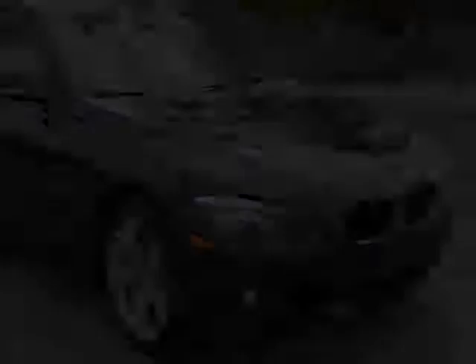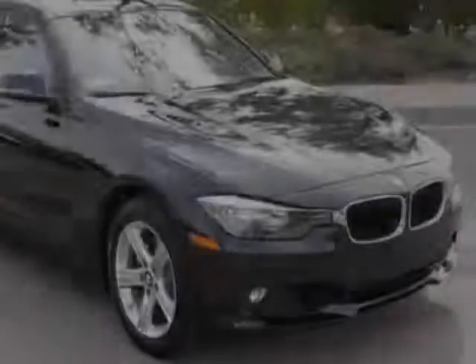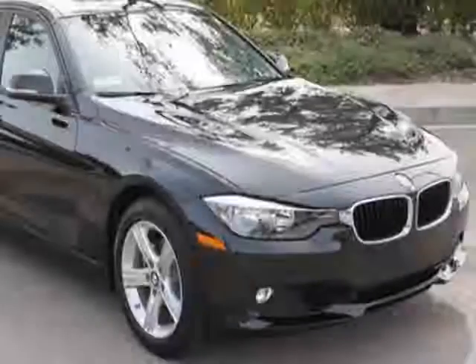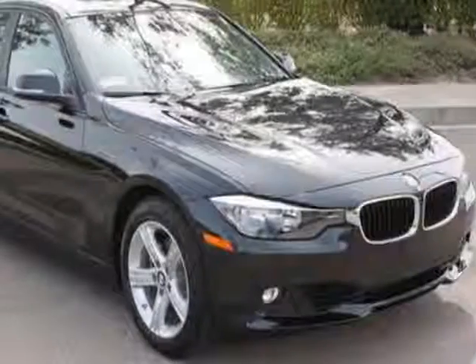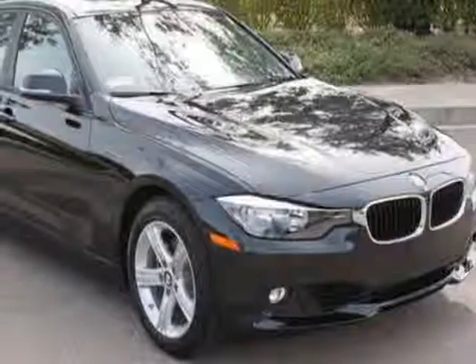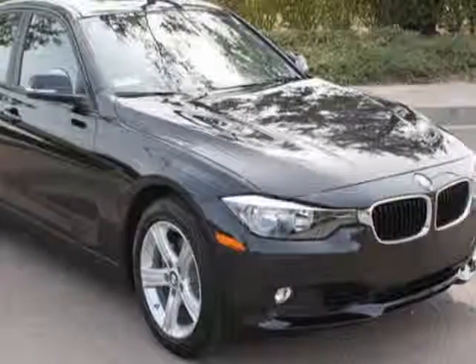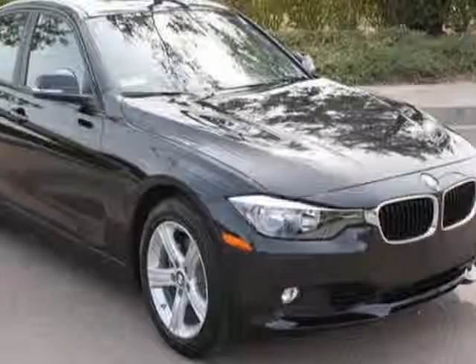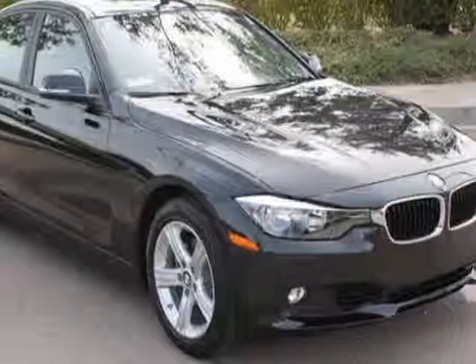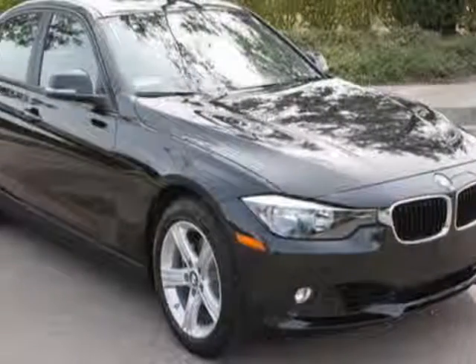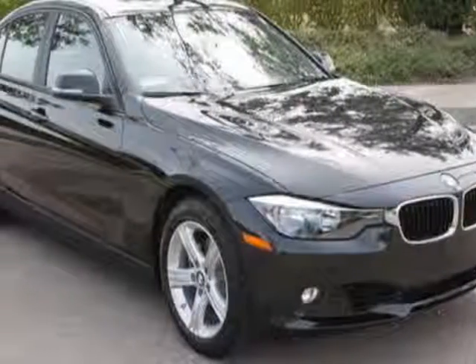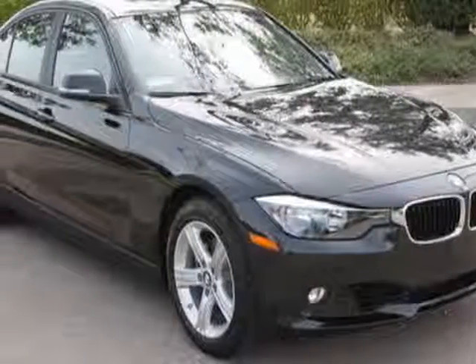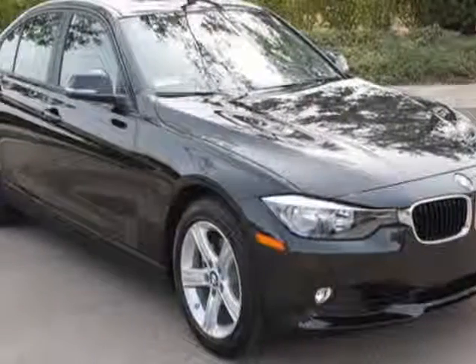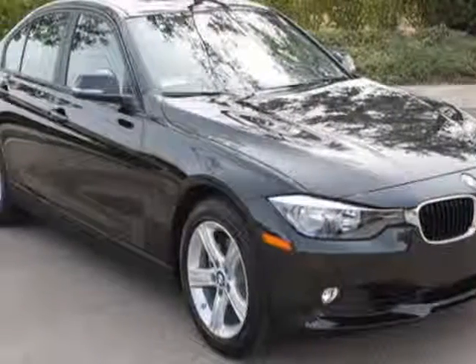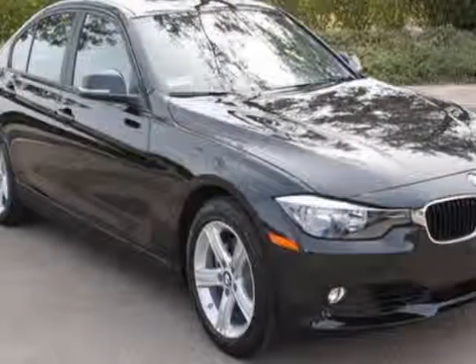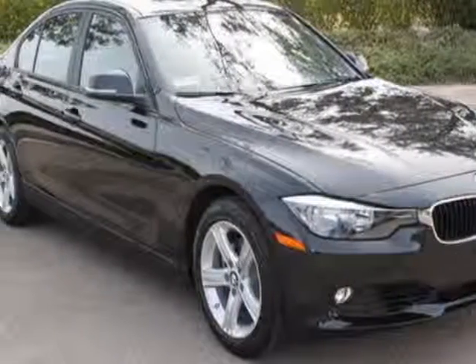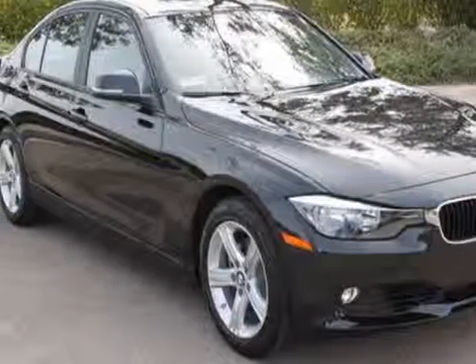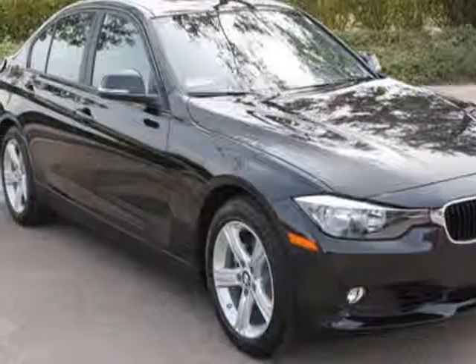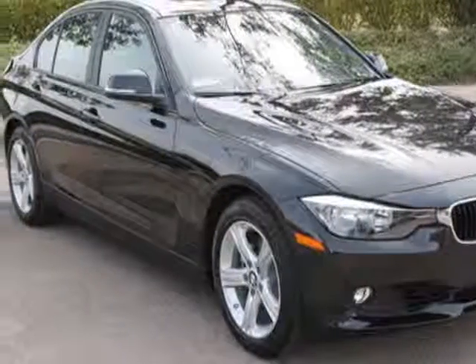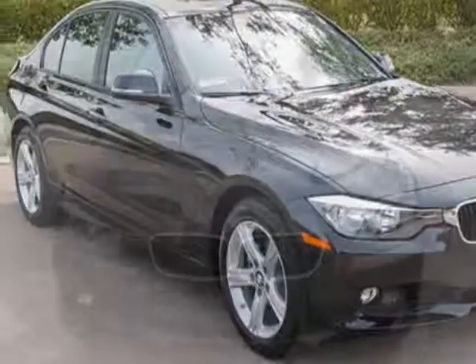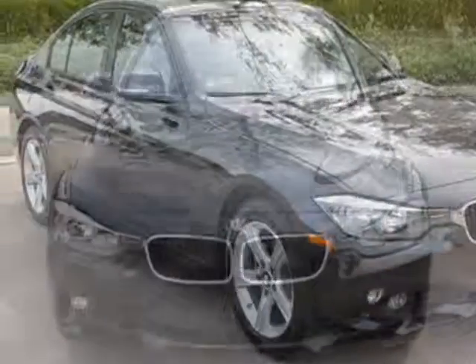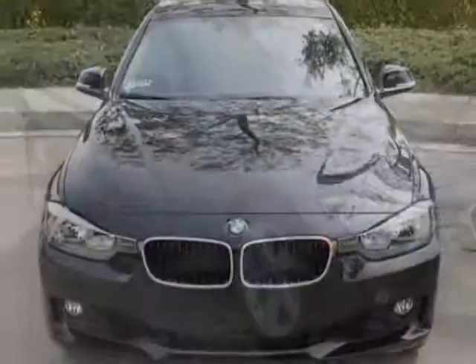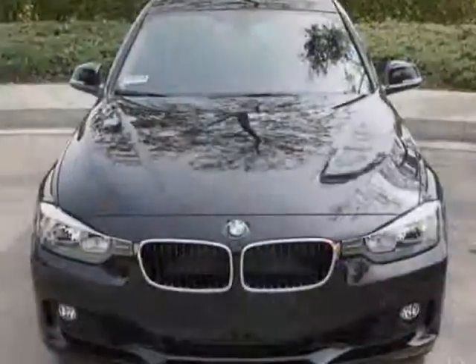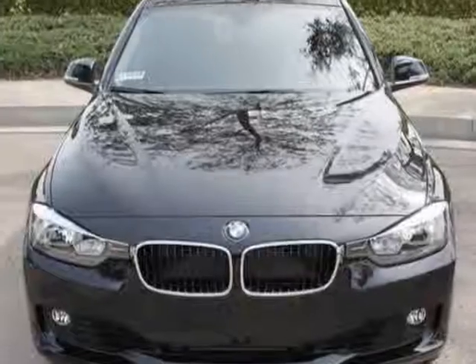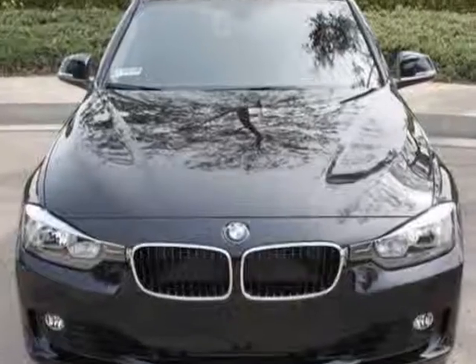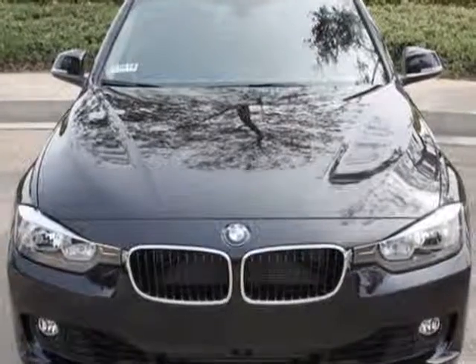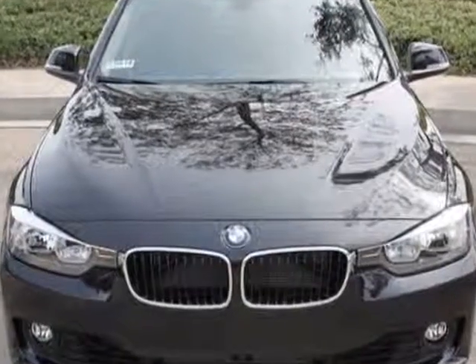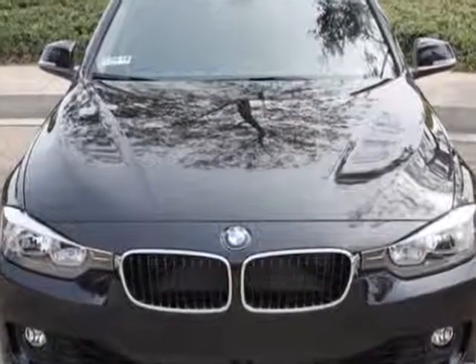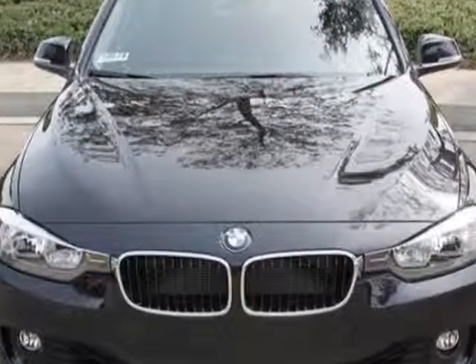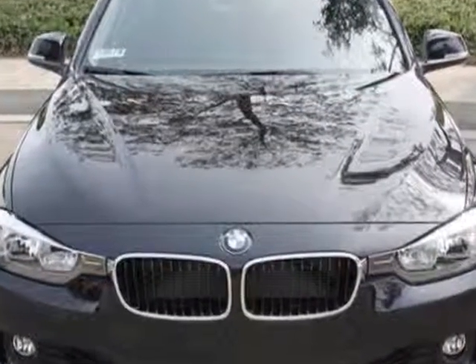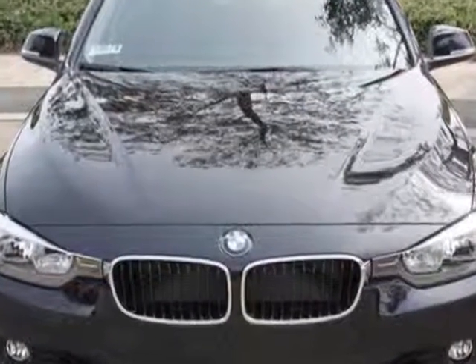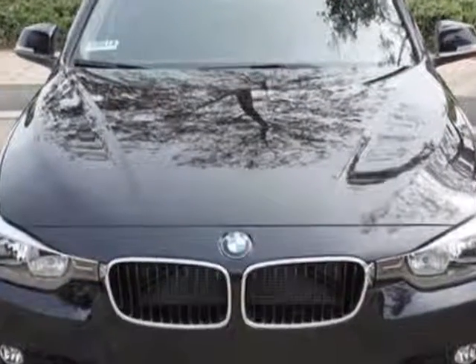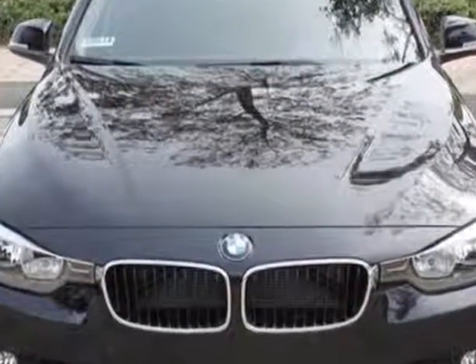Take a look at this new 2013 BMW 3 Series. For your protection, this vehicle has a full factory warranty.